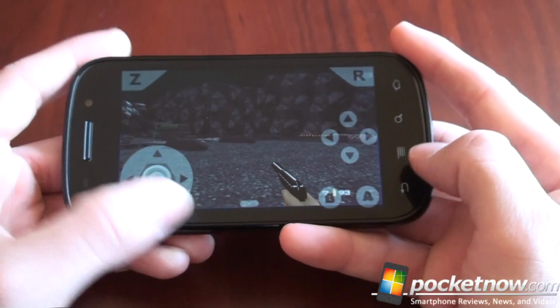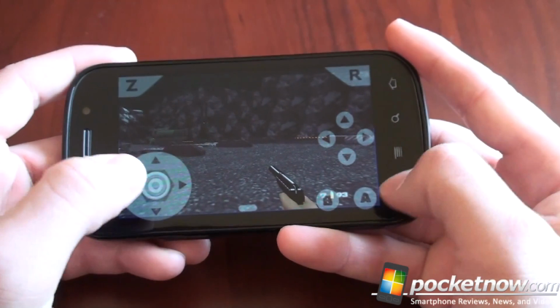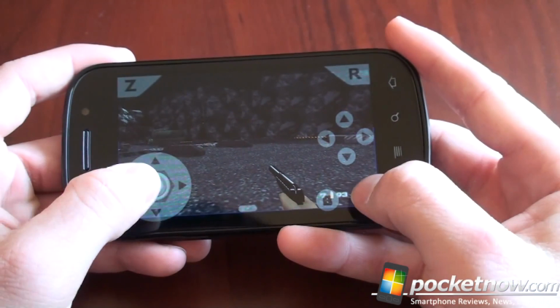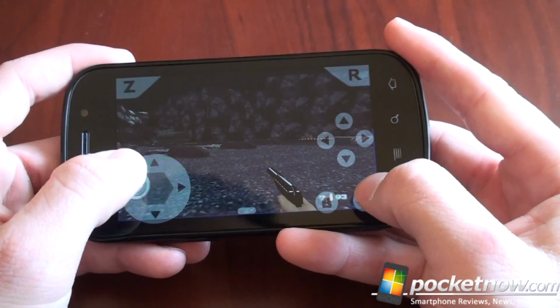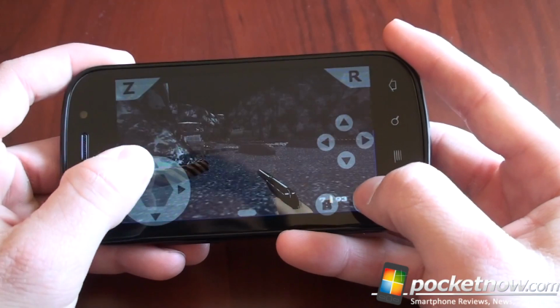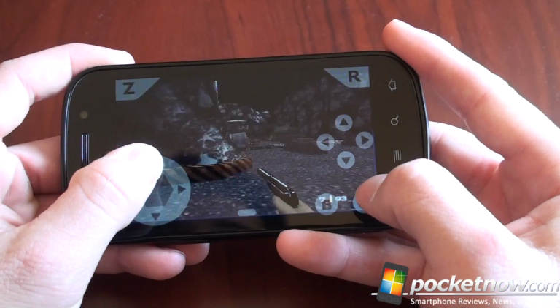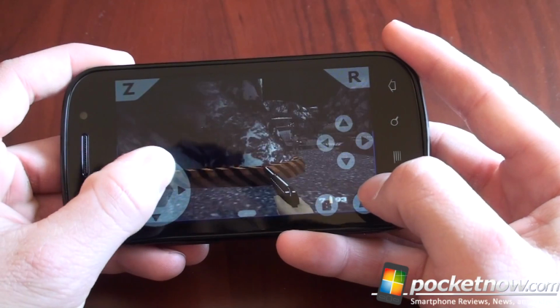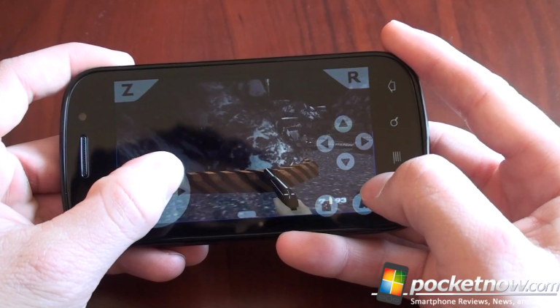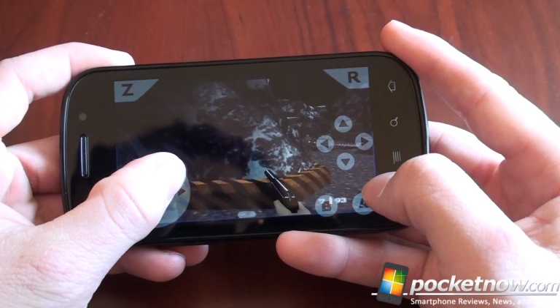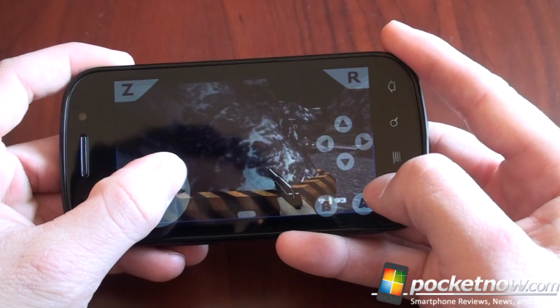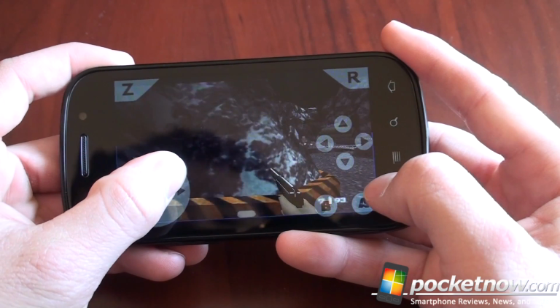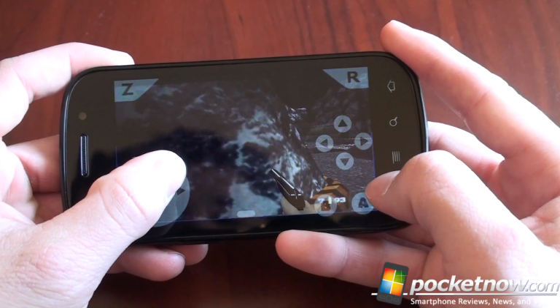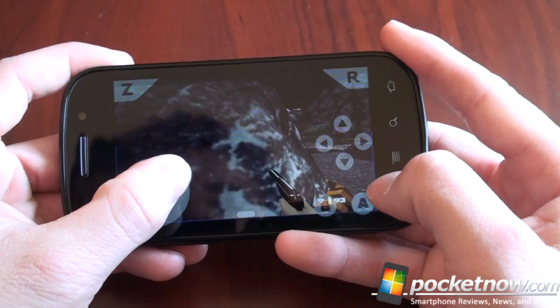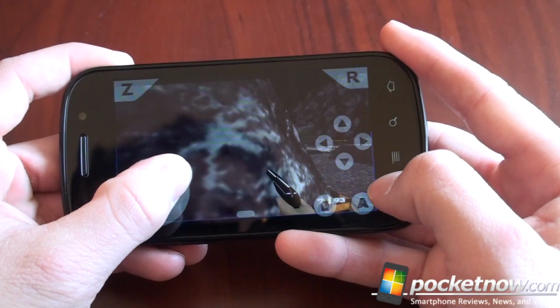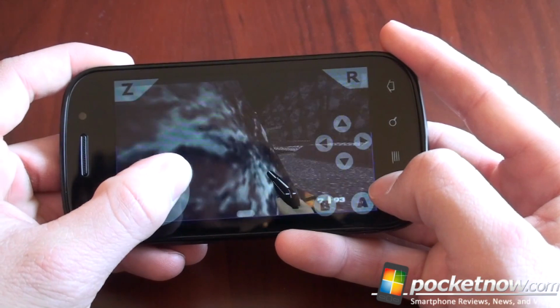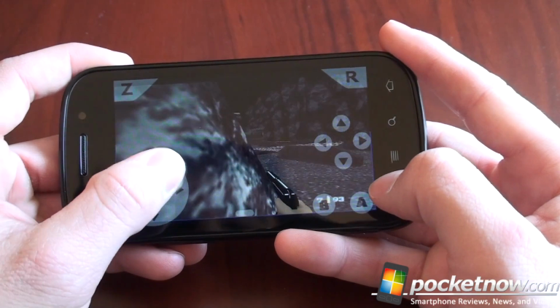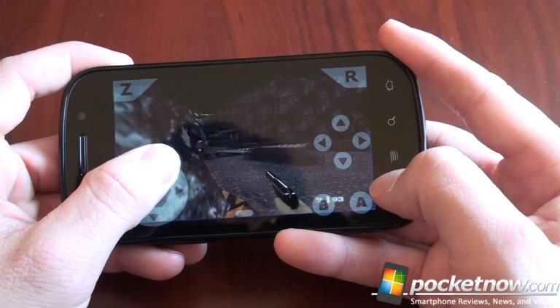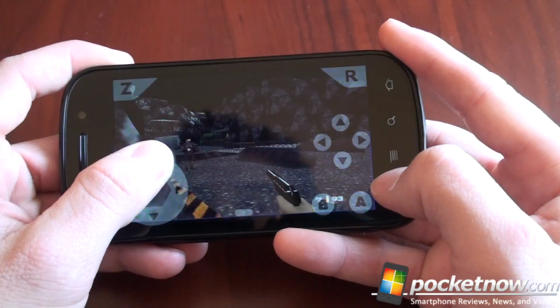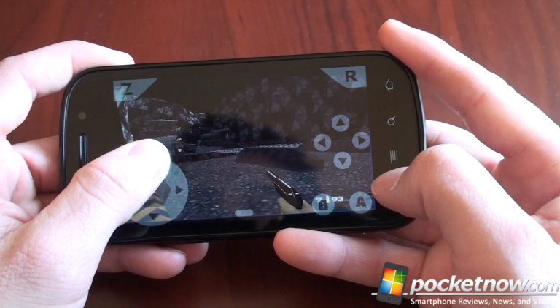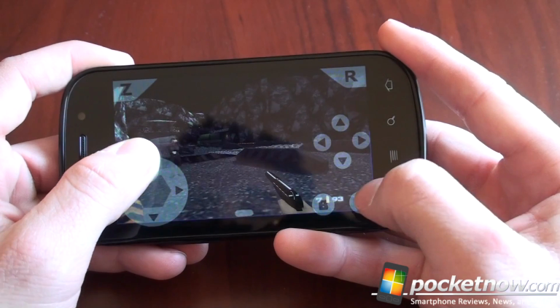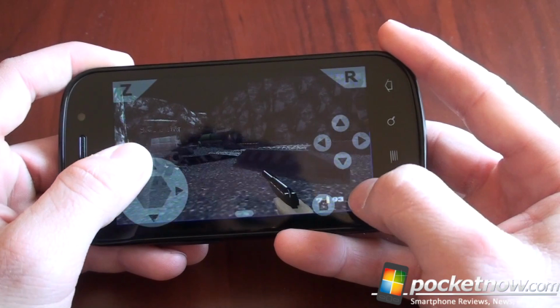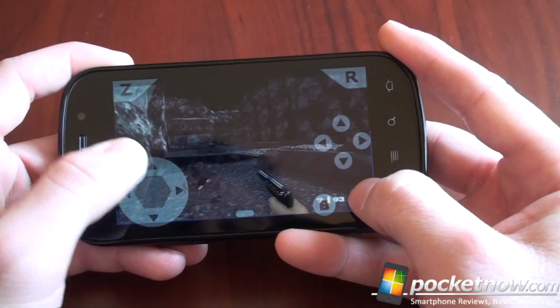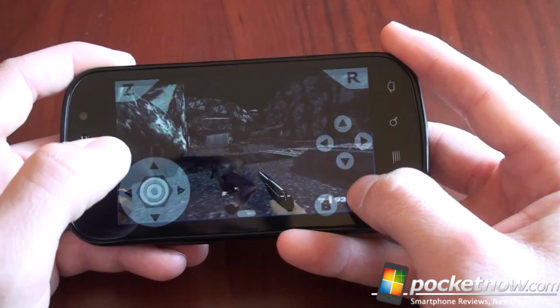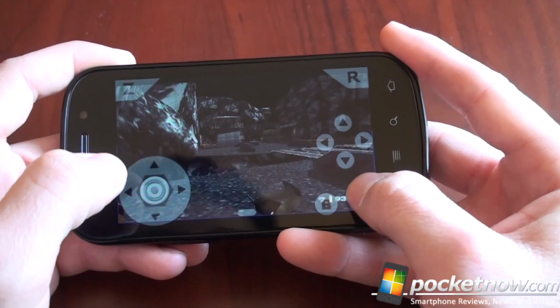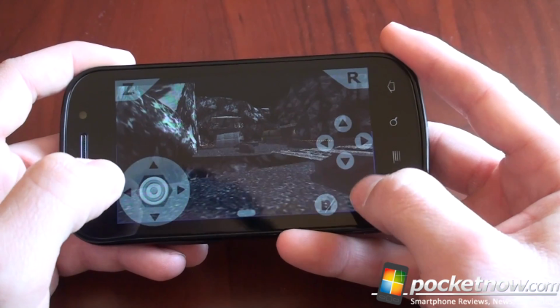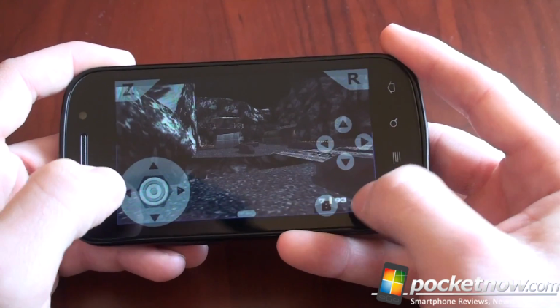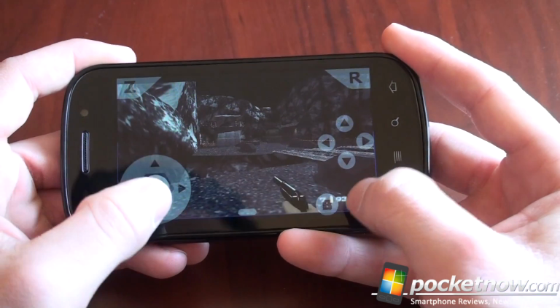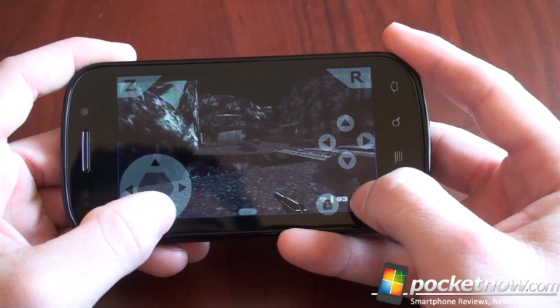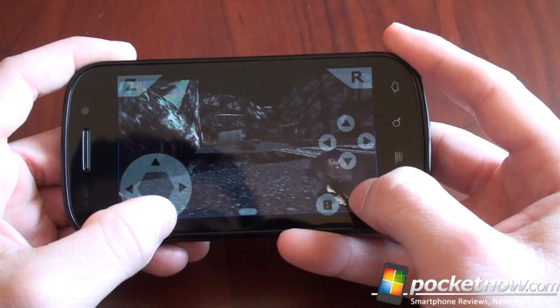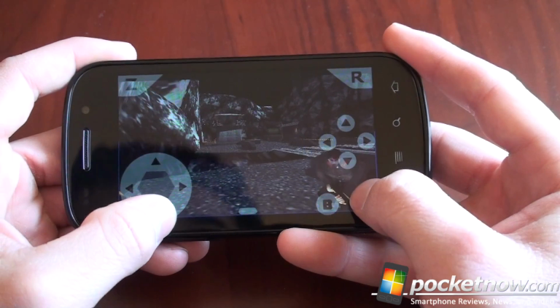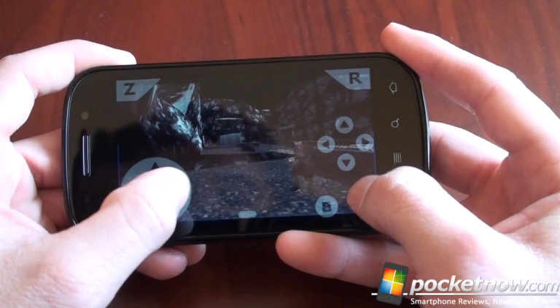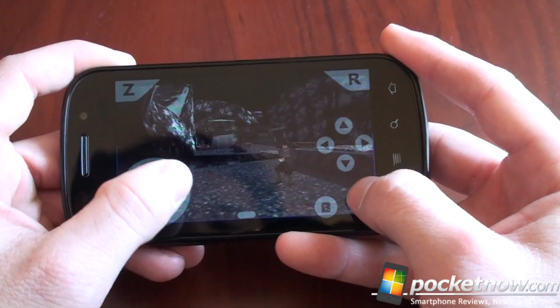Hey guys, it's Brandon Miniman from Pocketnow.com. Have you ever wanted to play Nintendo 64 on your Android? Well, in this video, we're going to show you how.